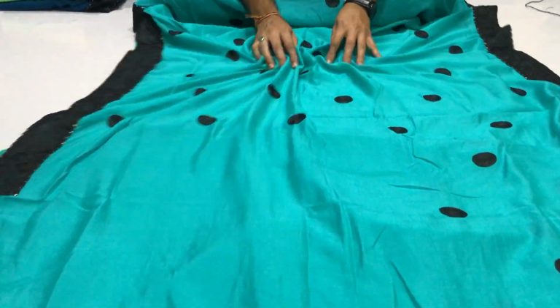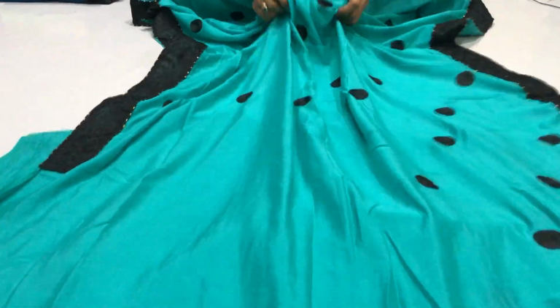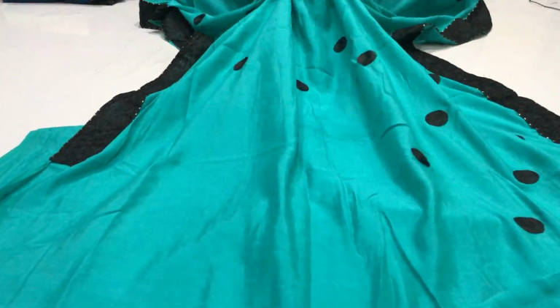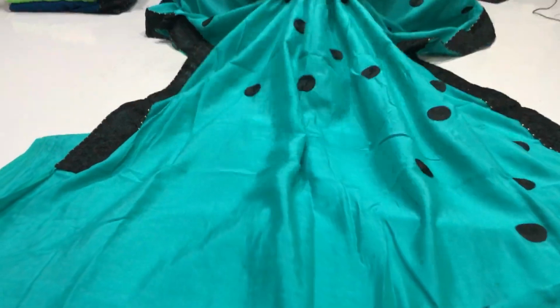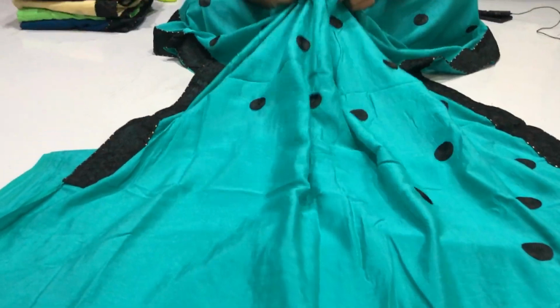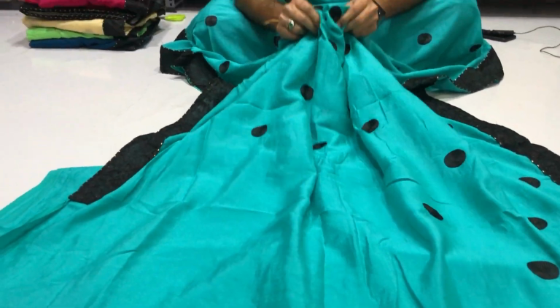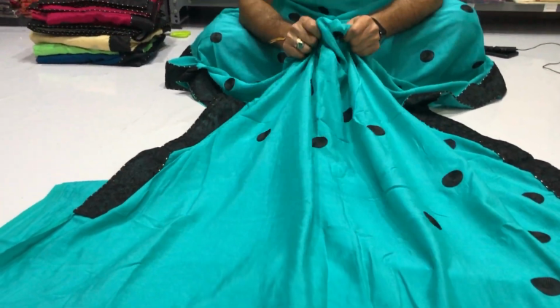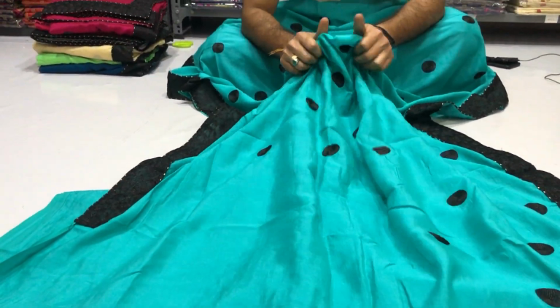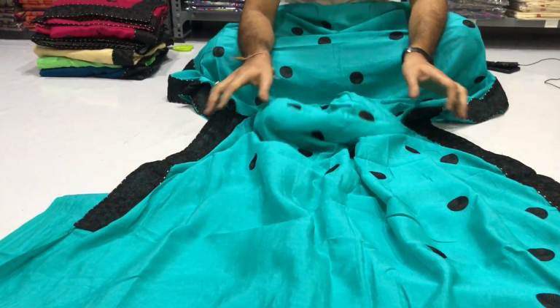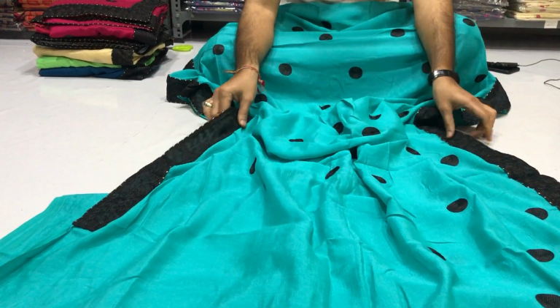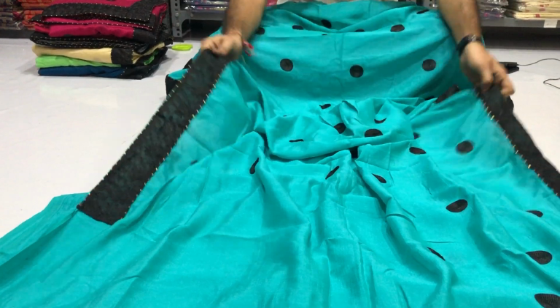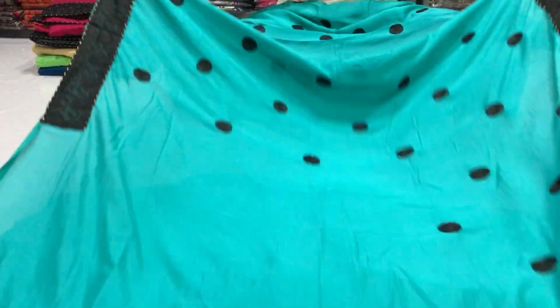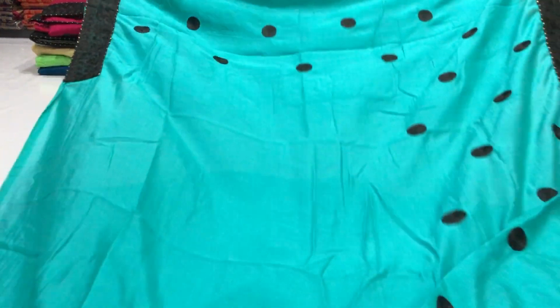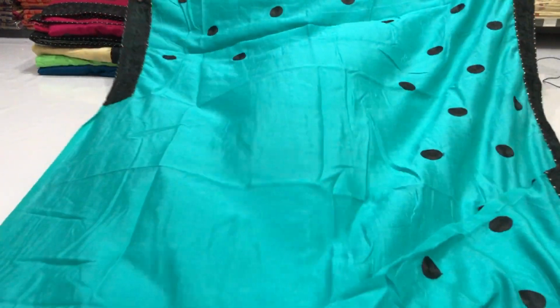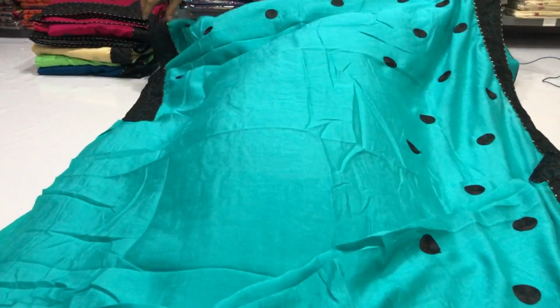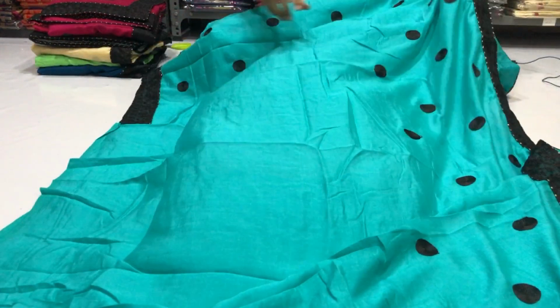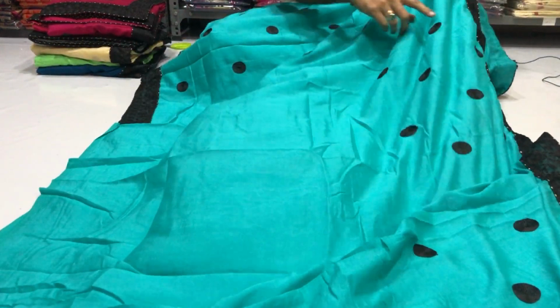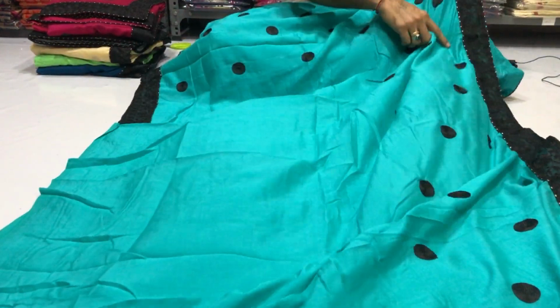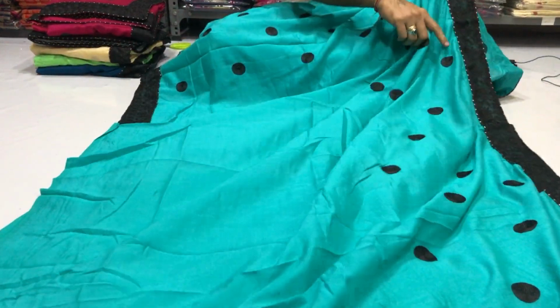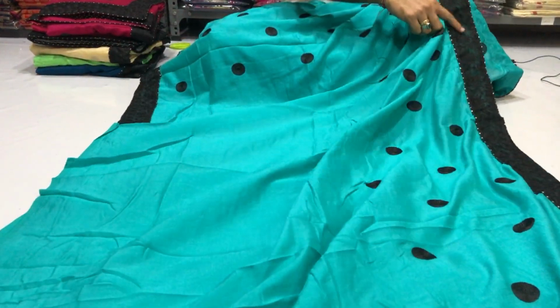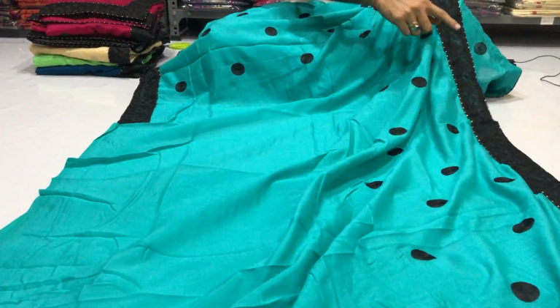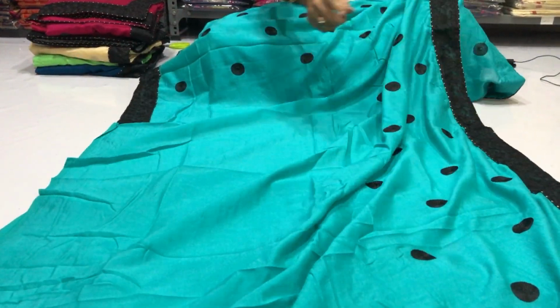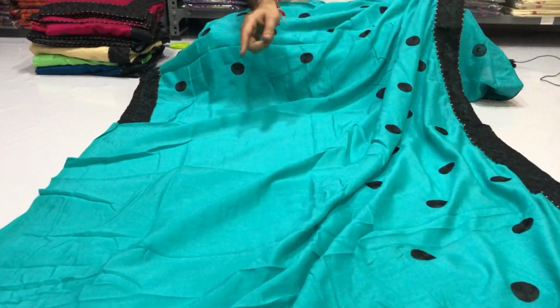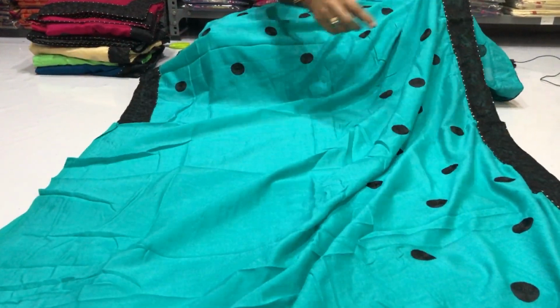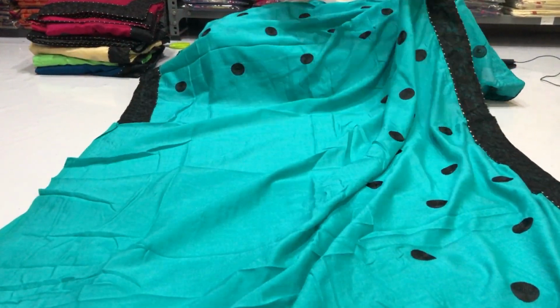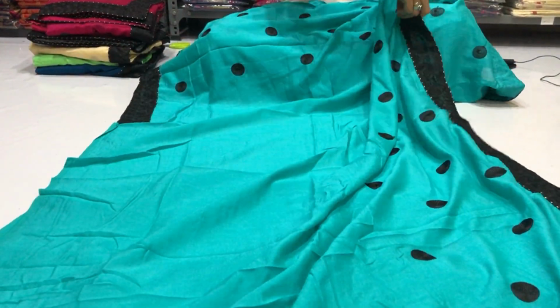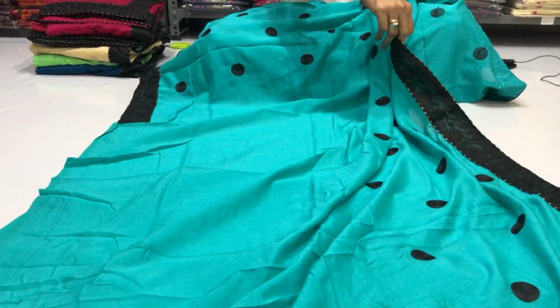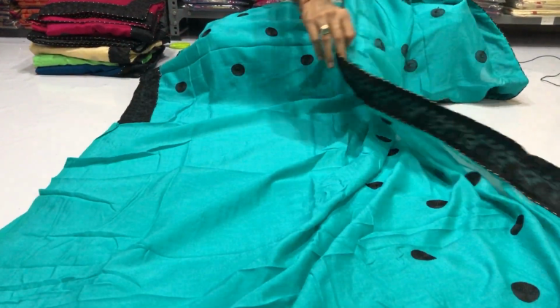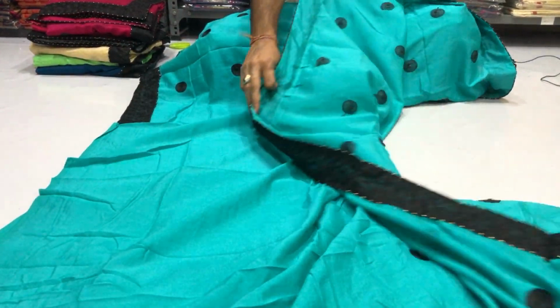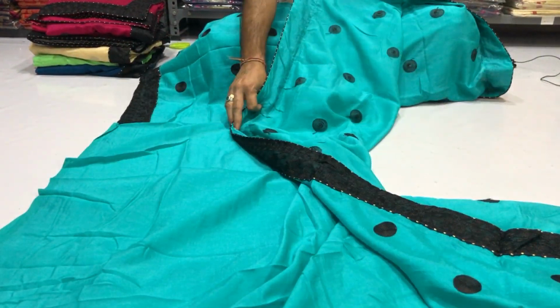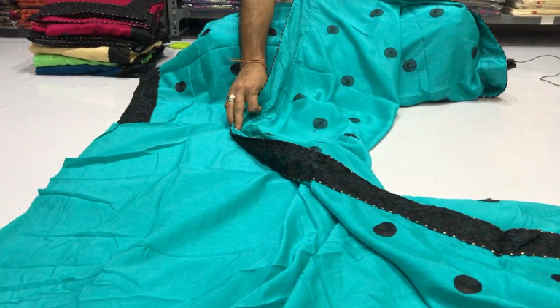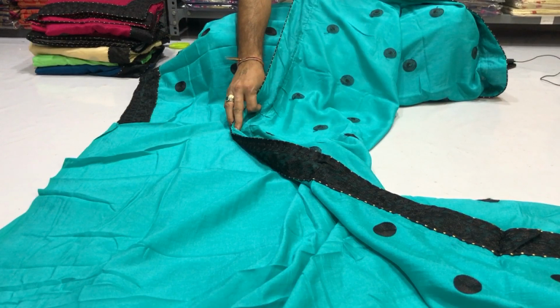Soft material, comfortable material, super material. It also has a contrast embroidery border on the back side.